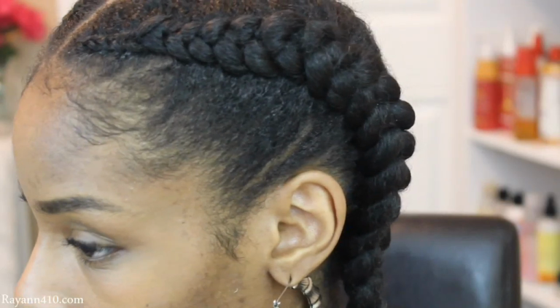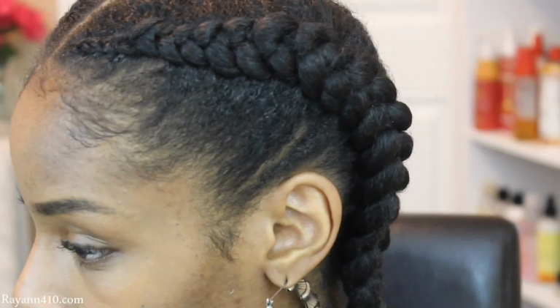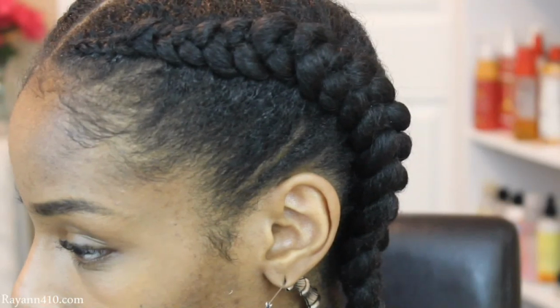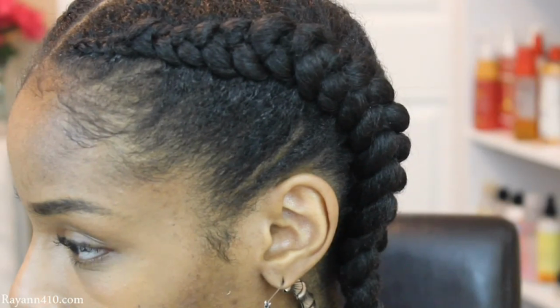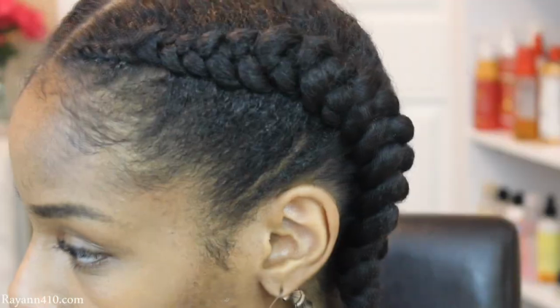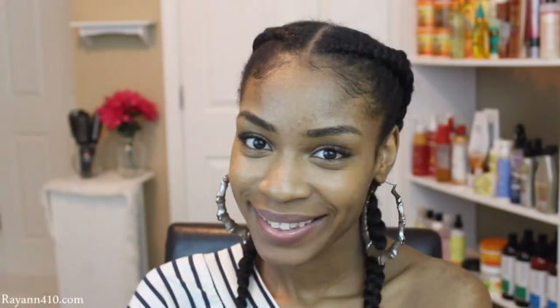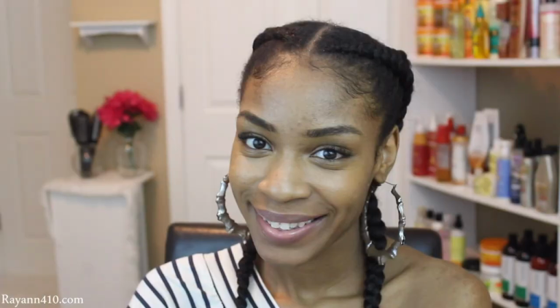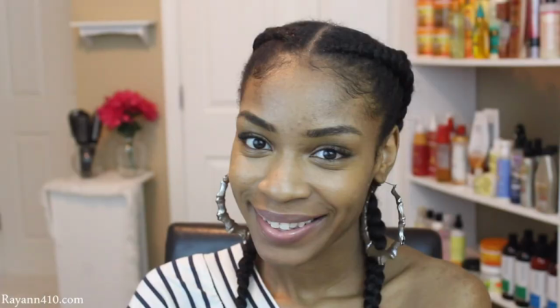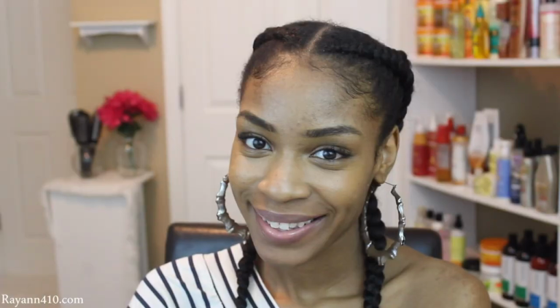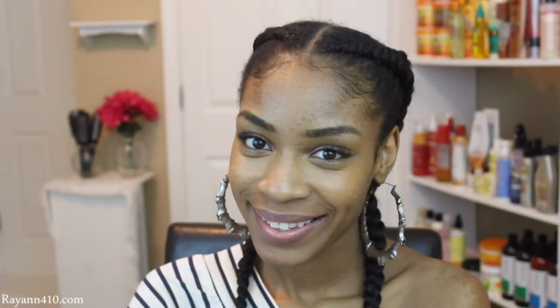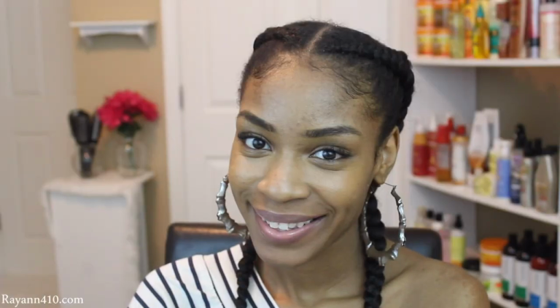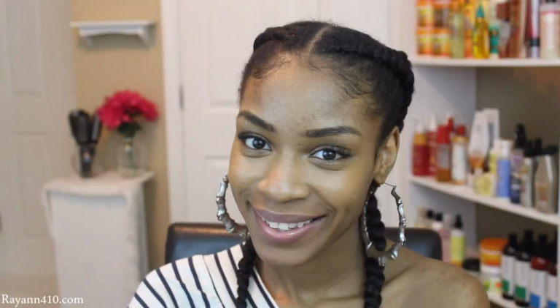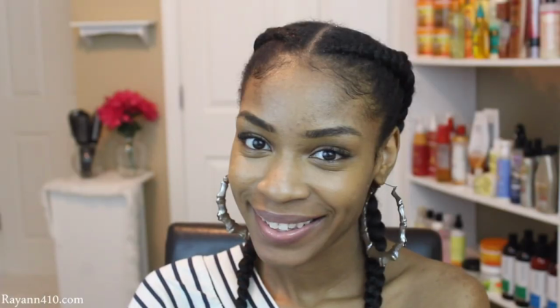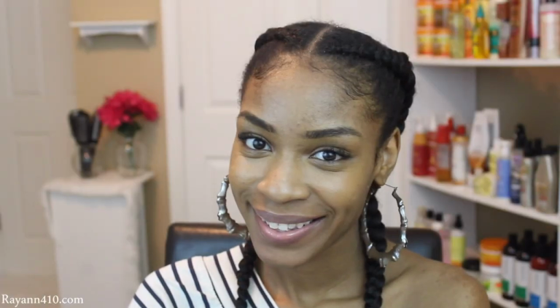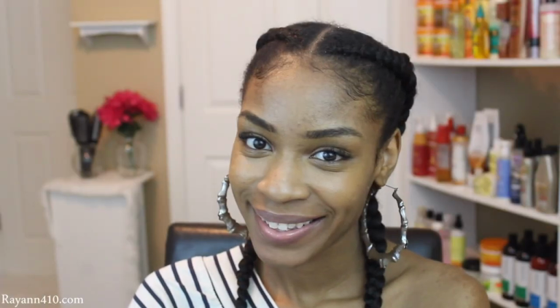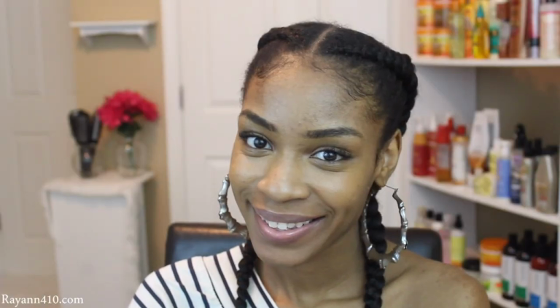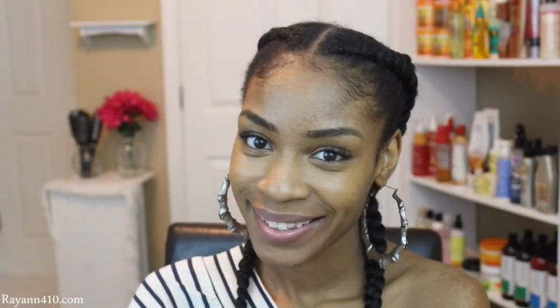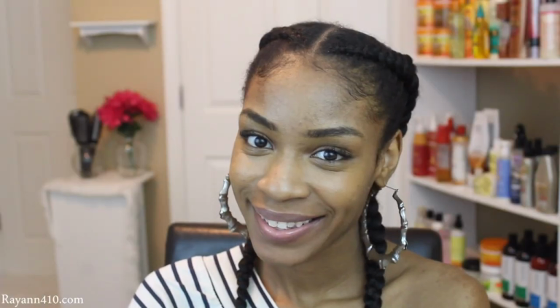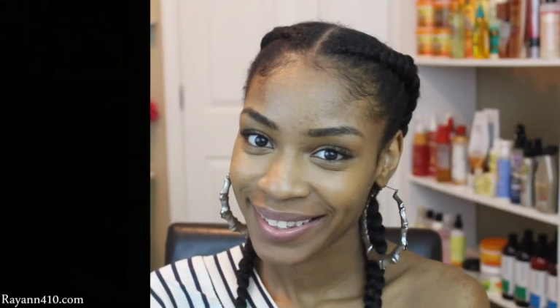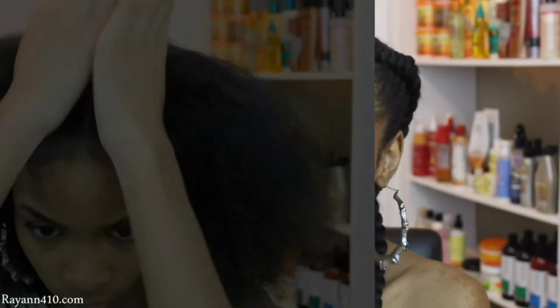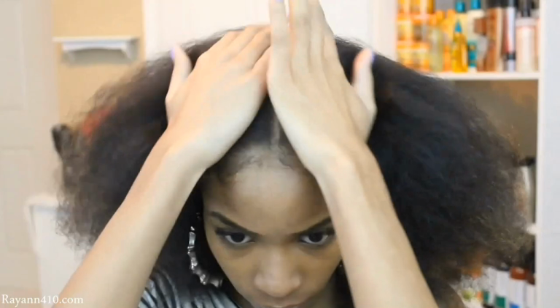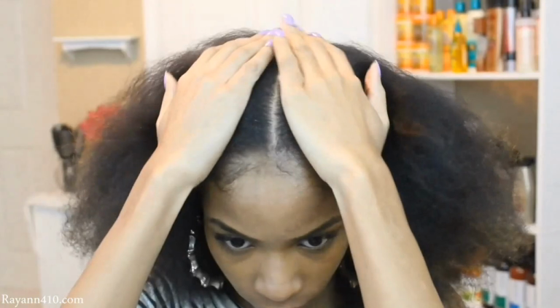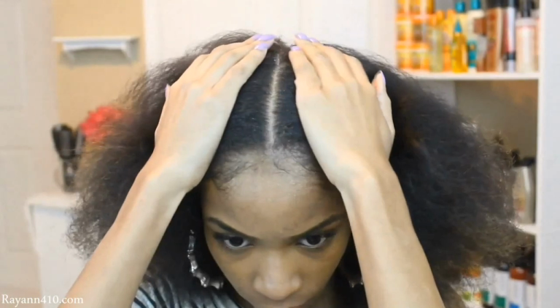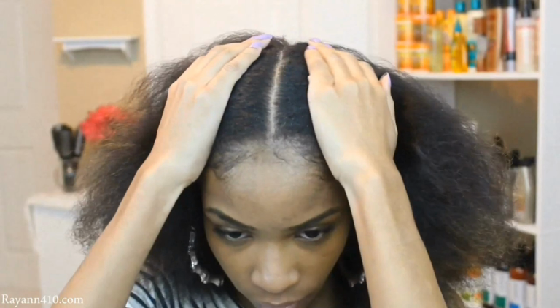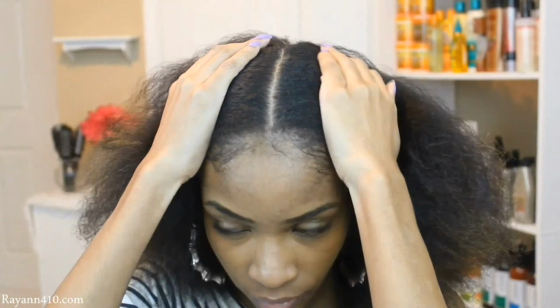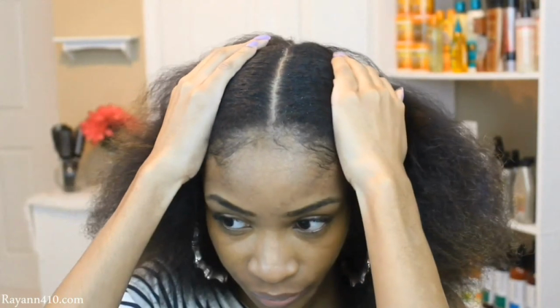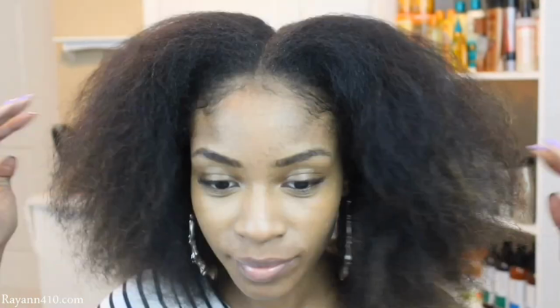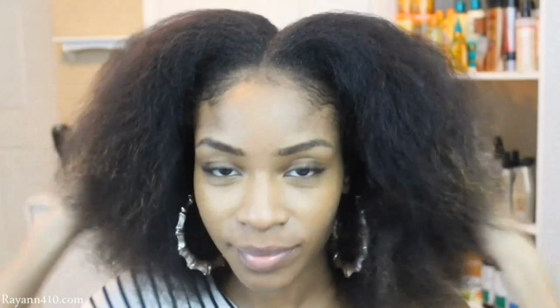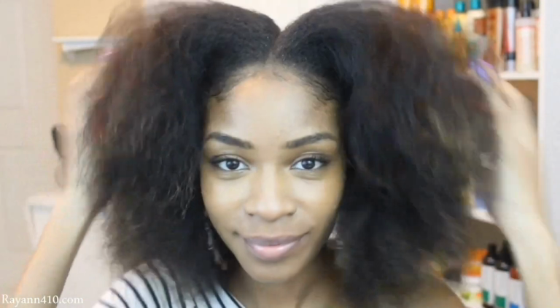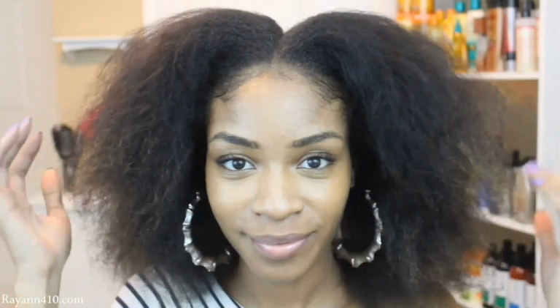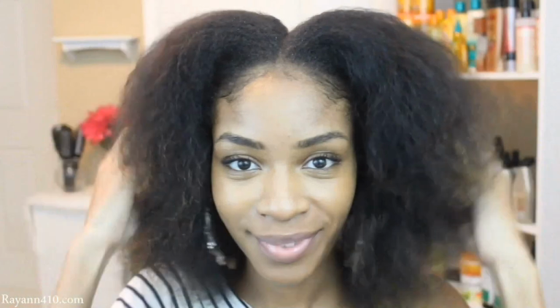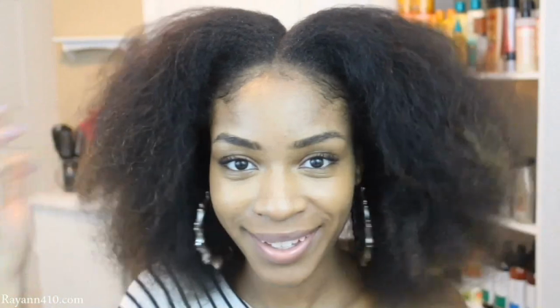Hey guys! Today I'm going to show you how you can recreate this 2 corn row braid, also known as the feed-in braid.